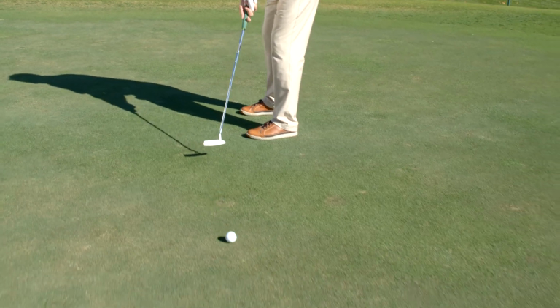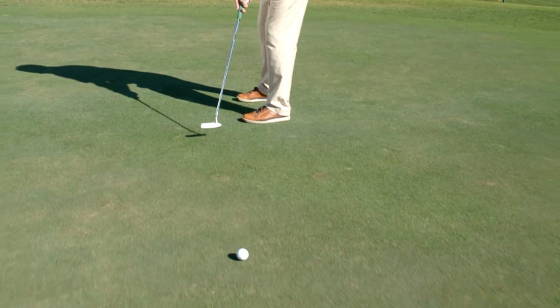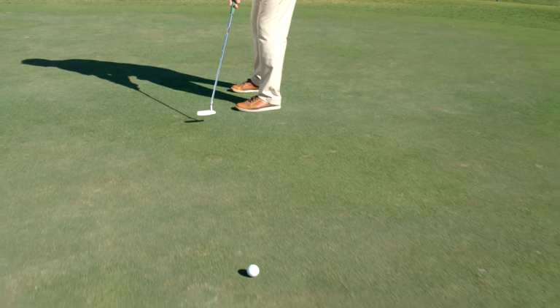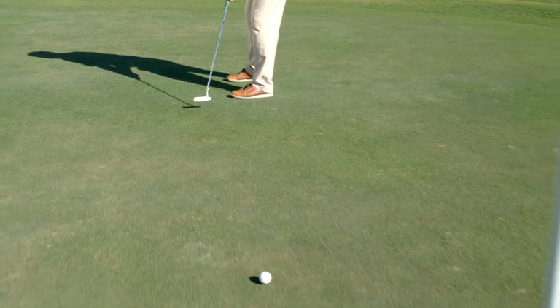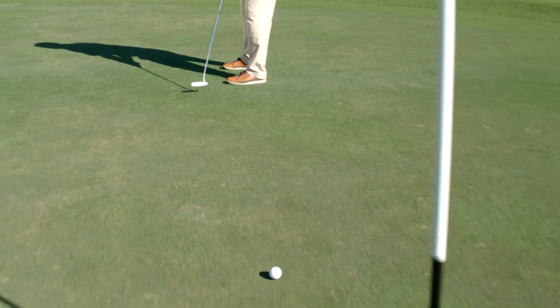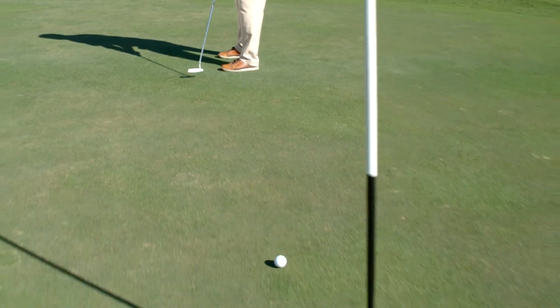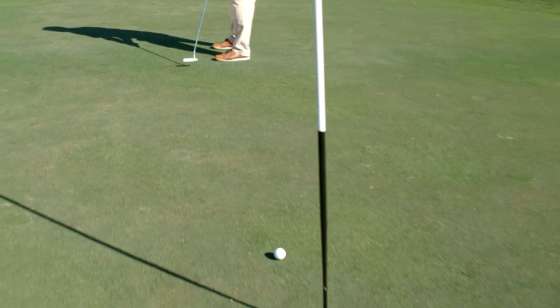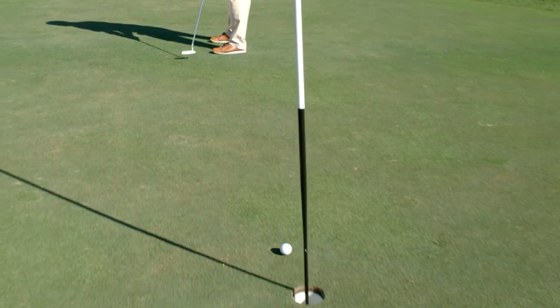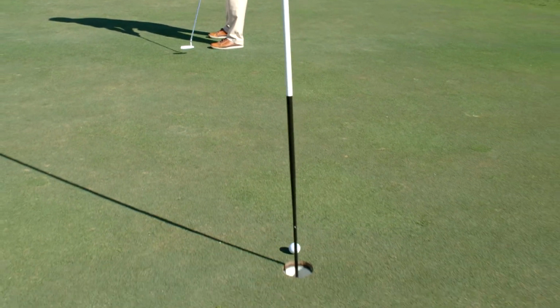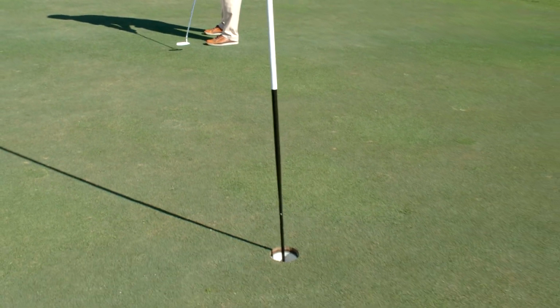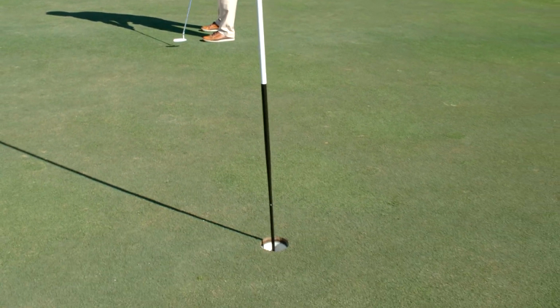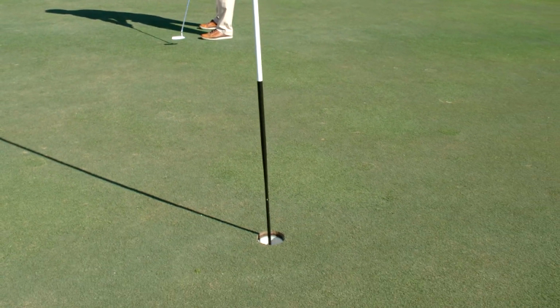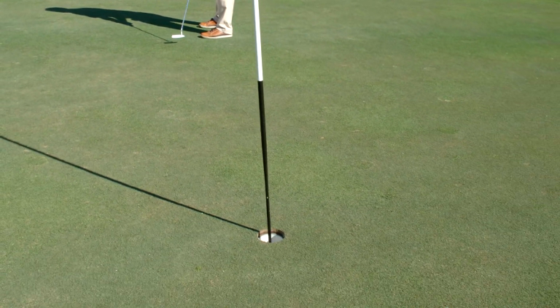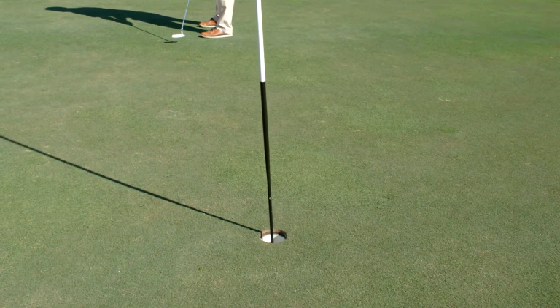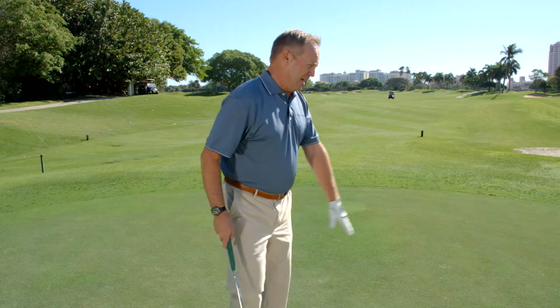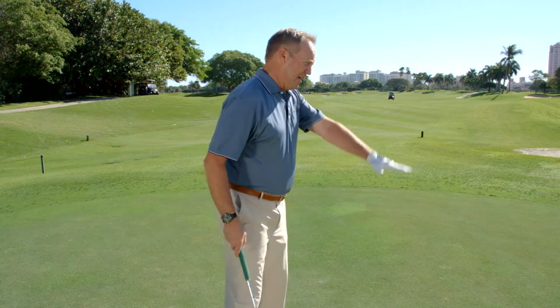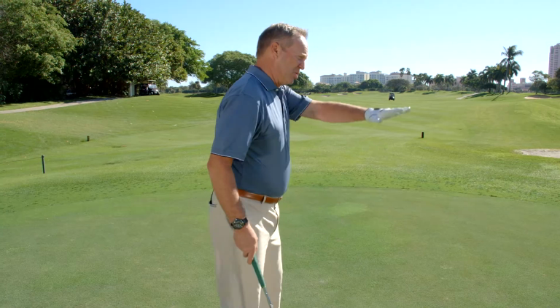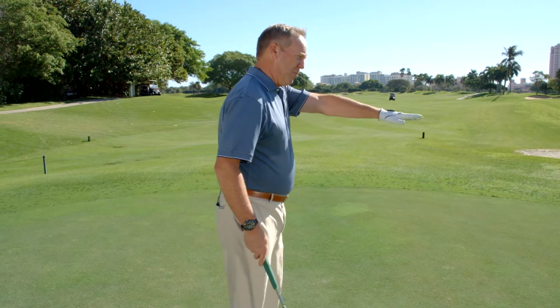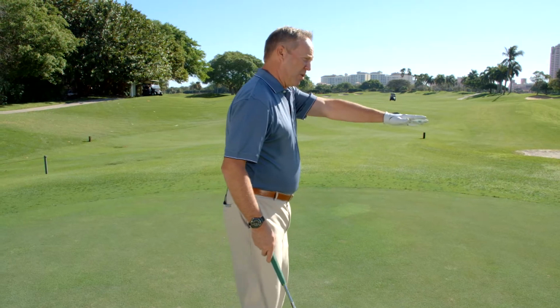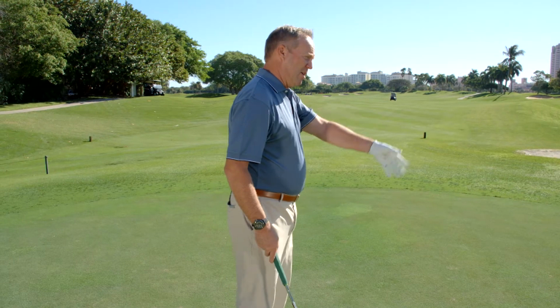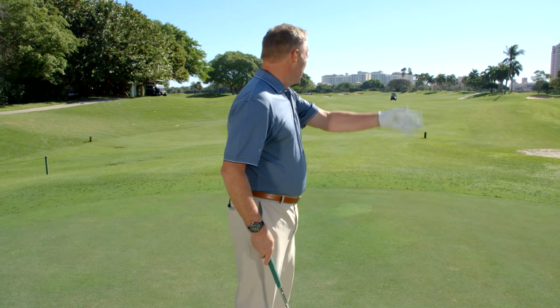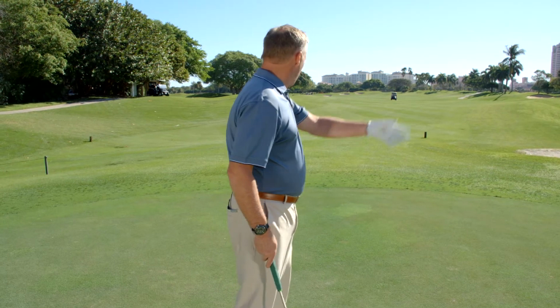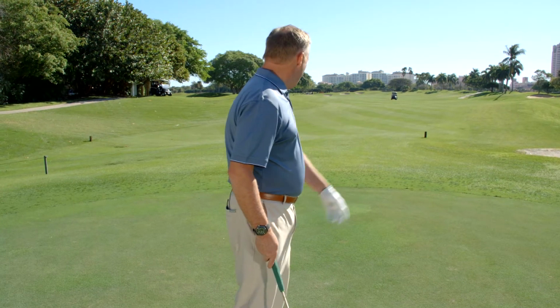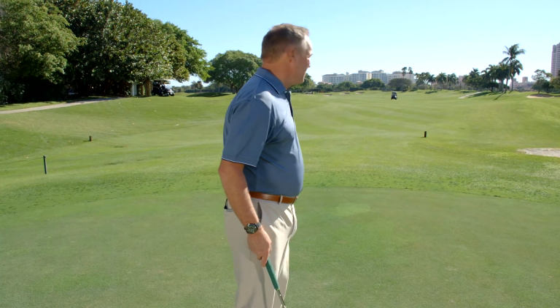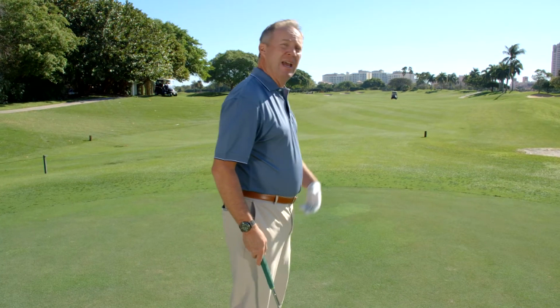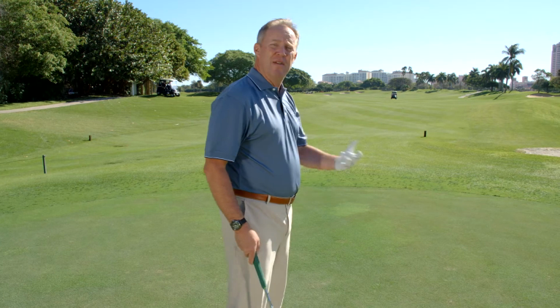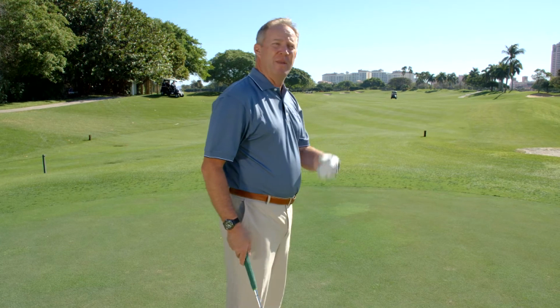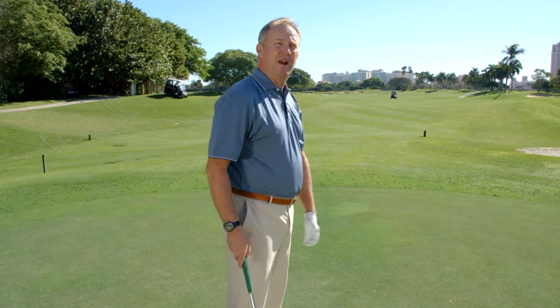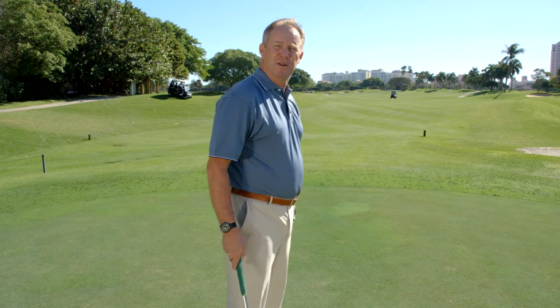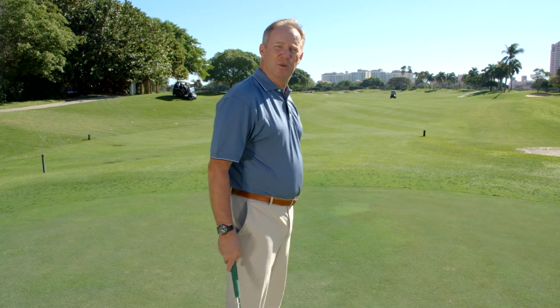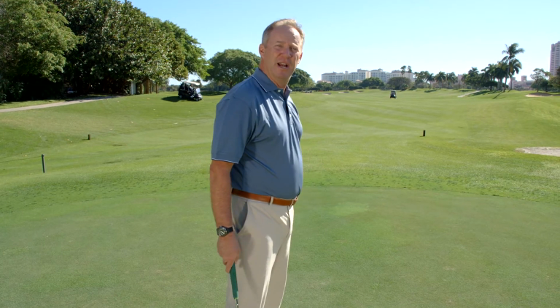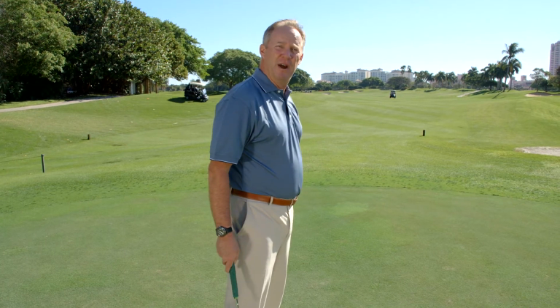So remember: get the speed of the greens, get the slope of the green using your eyes, and then from there, you're ready to go.